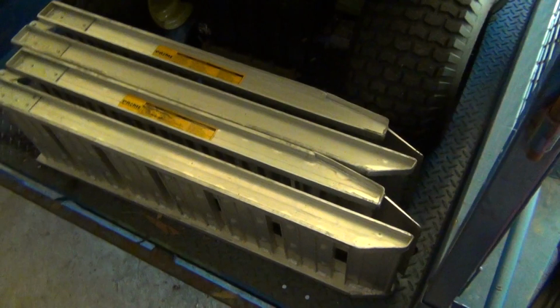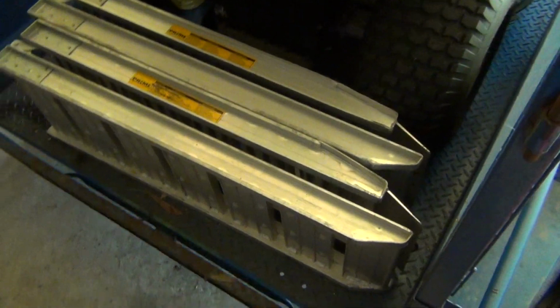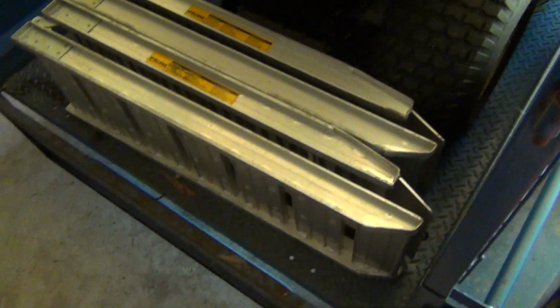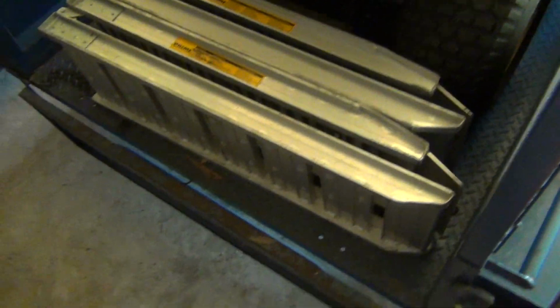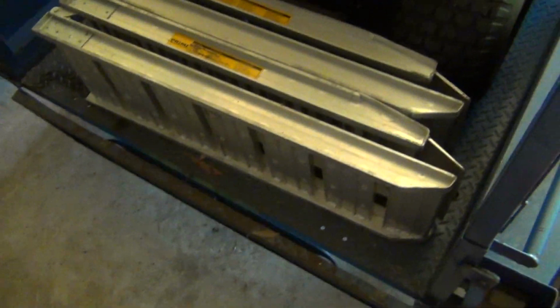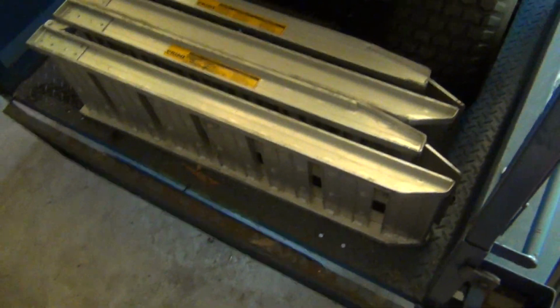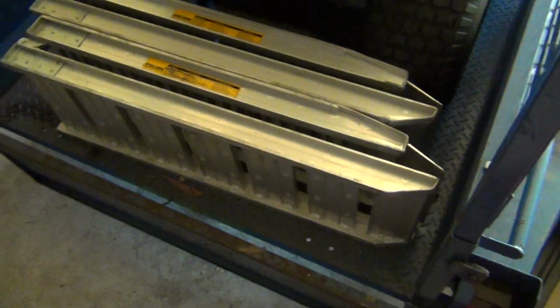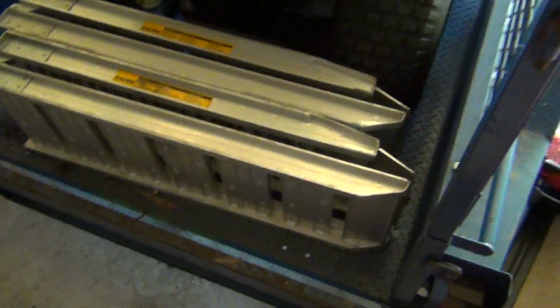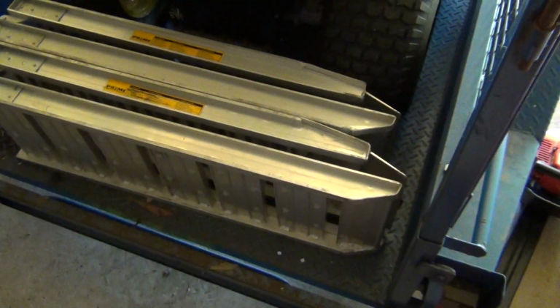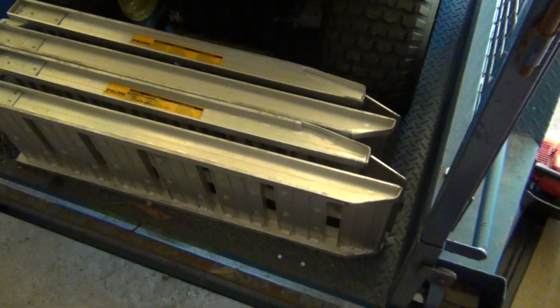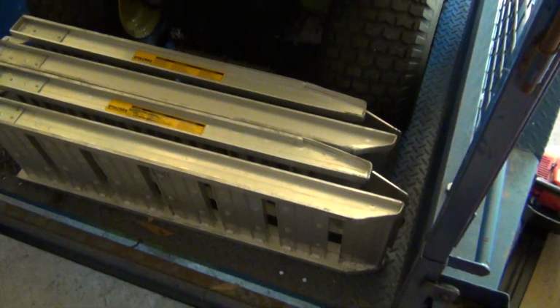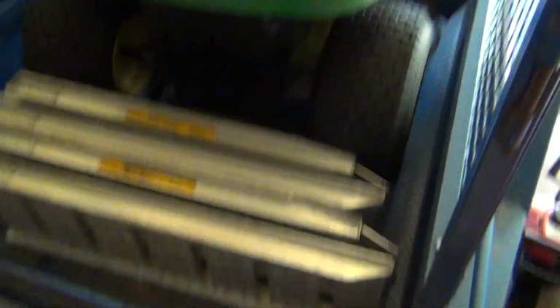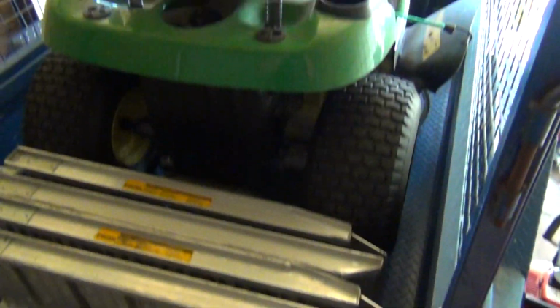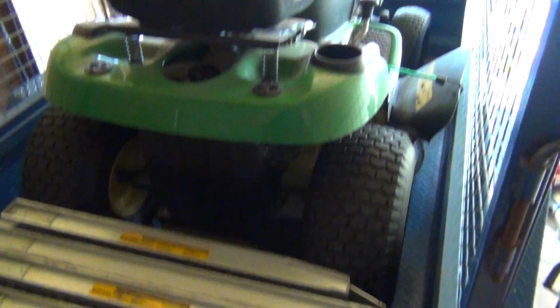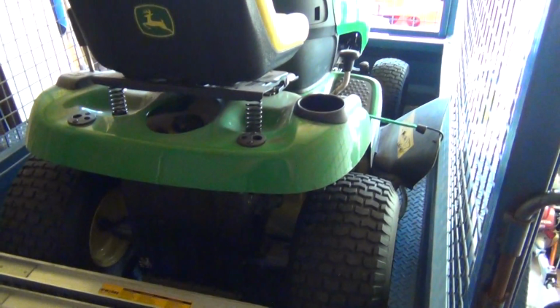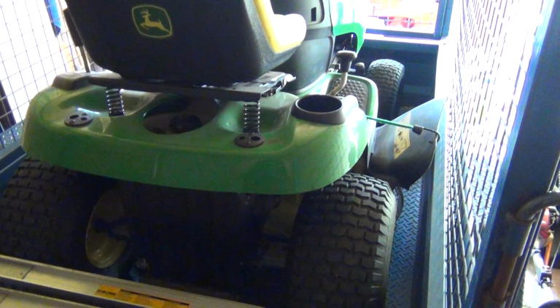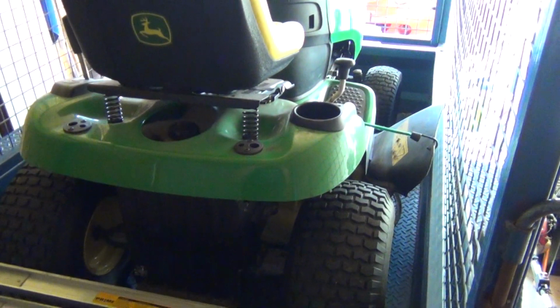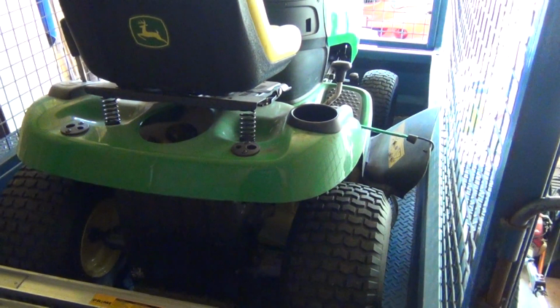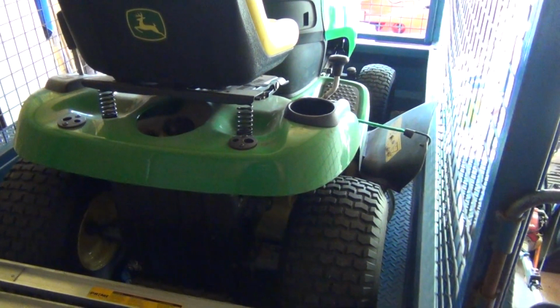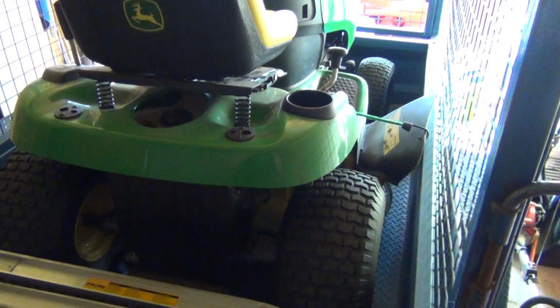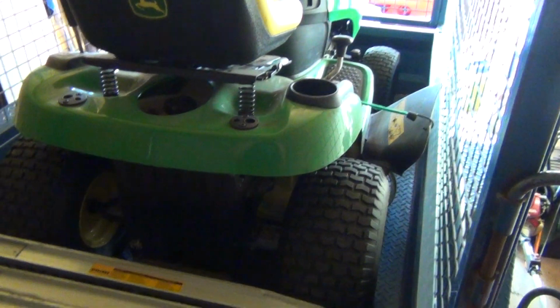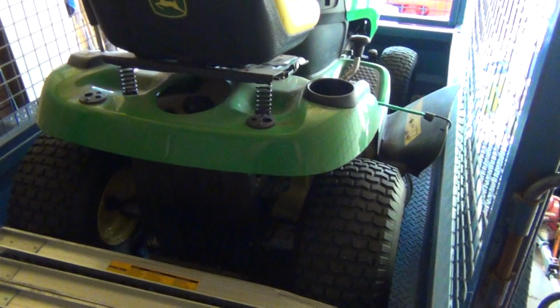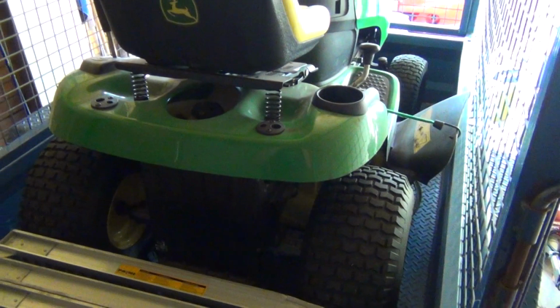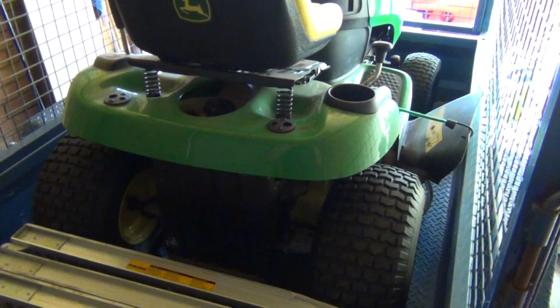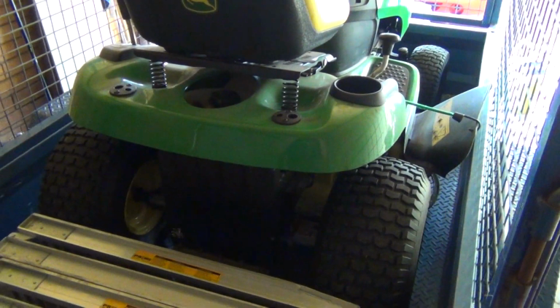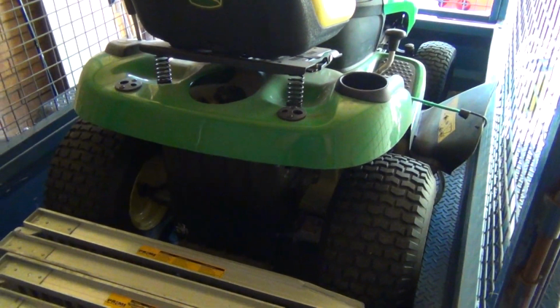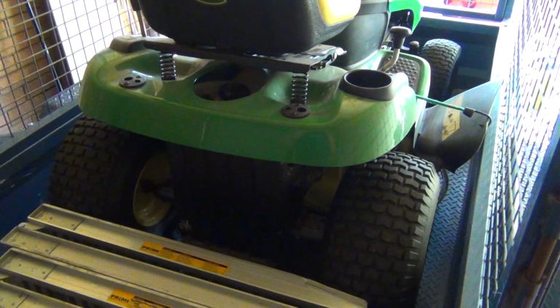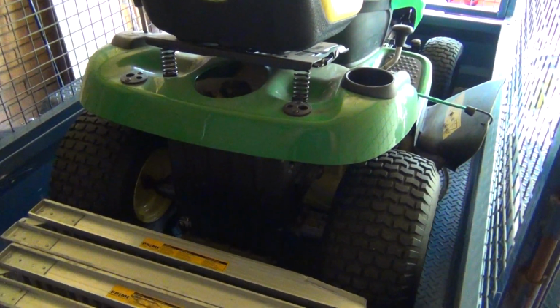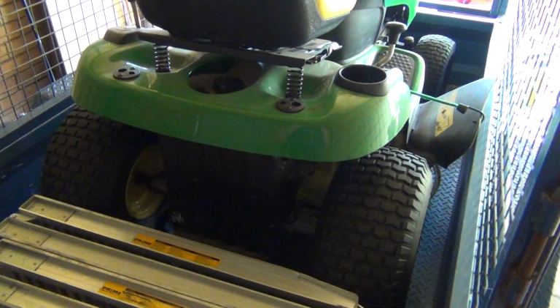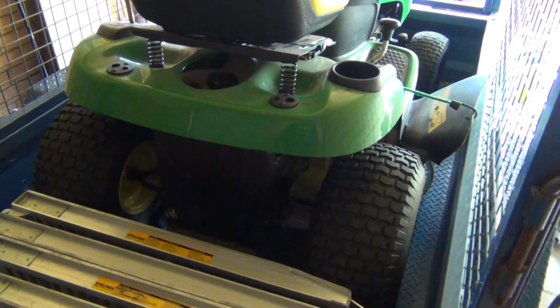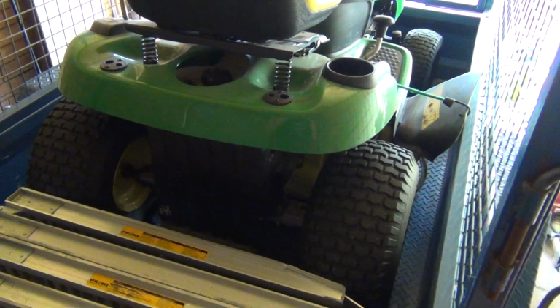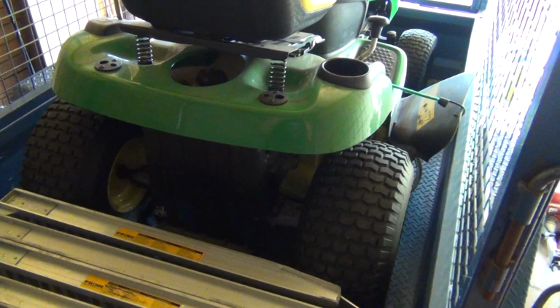Loading and unloading of a ride-on mower out of a trailer — you've got to do this the right way. These things are a couple hundred kilos, they're pretty heavy.